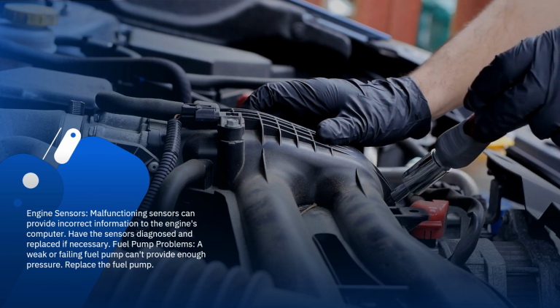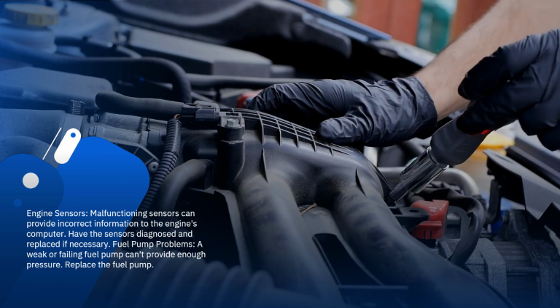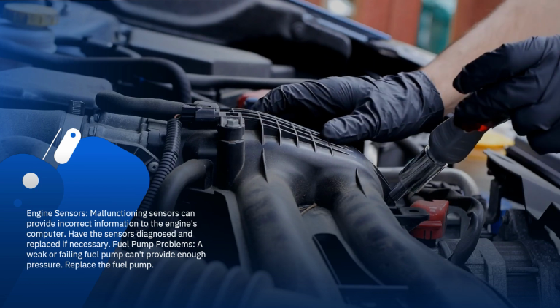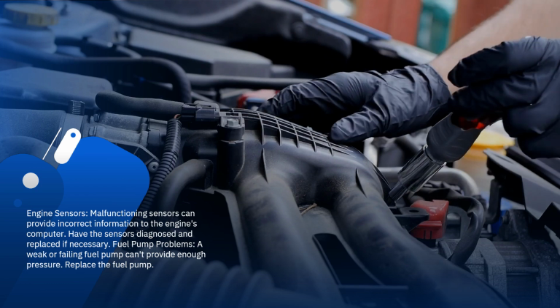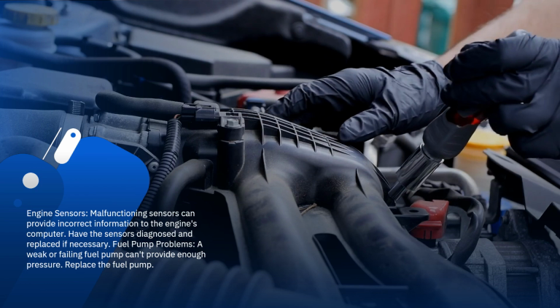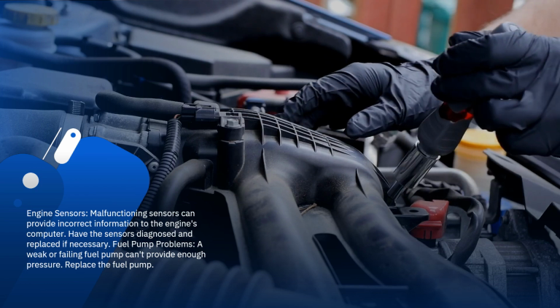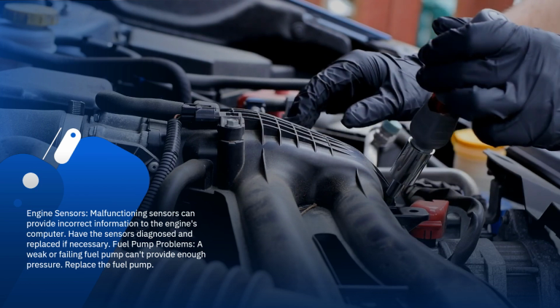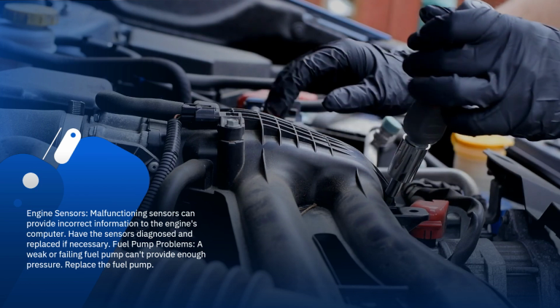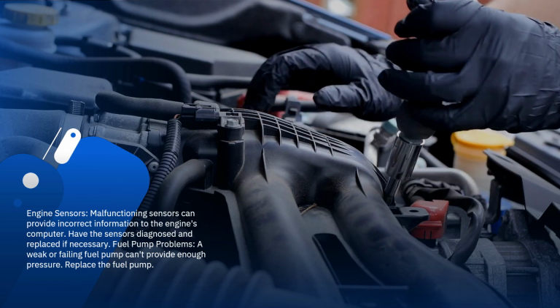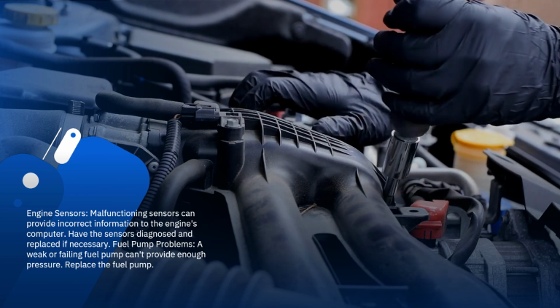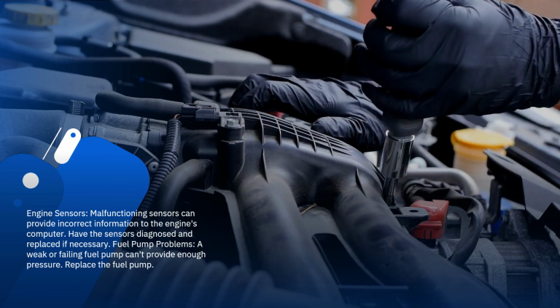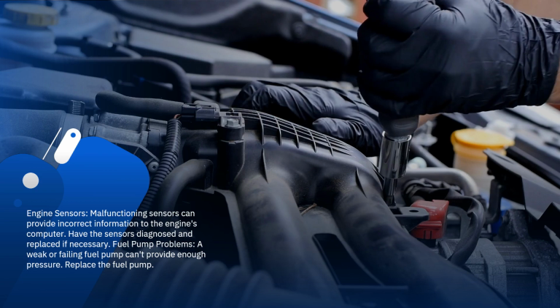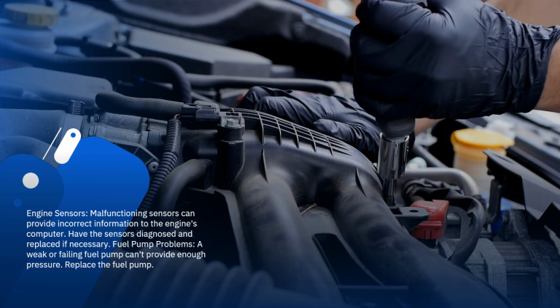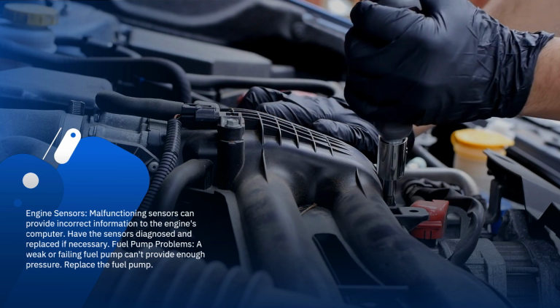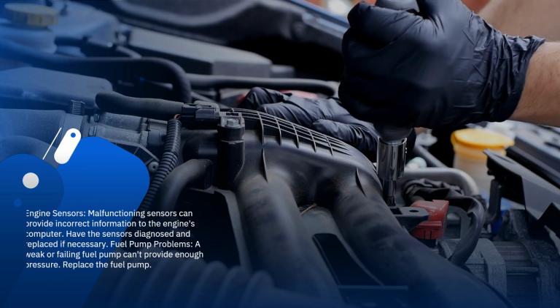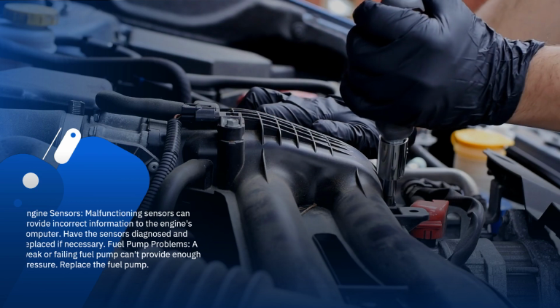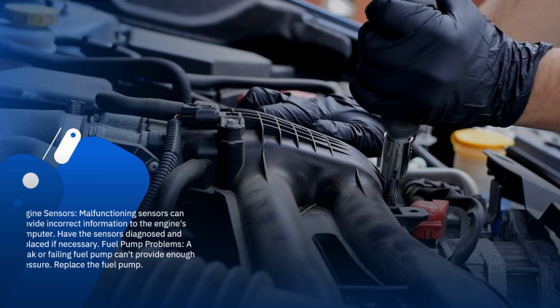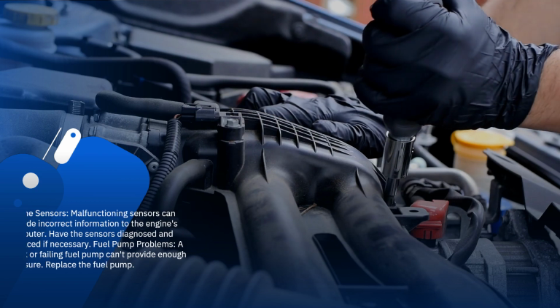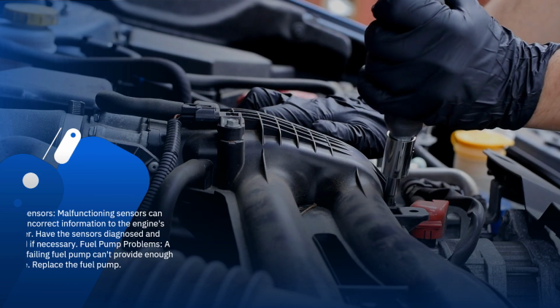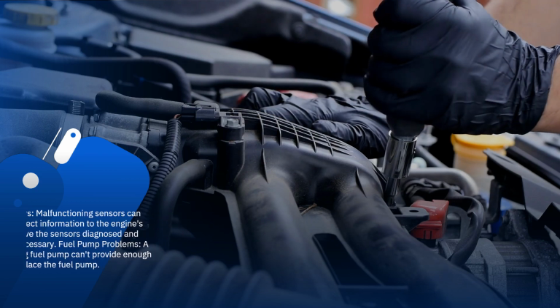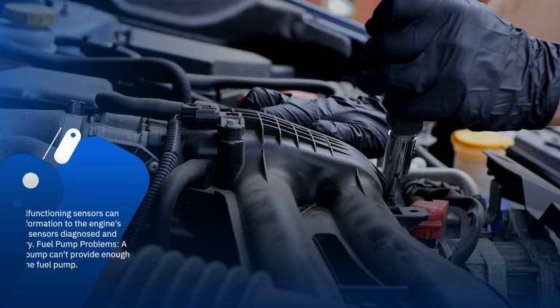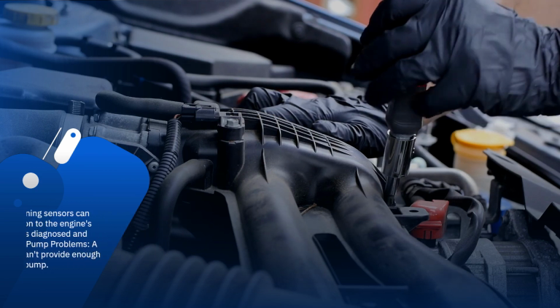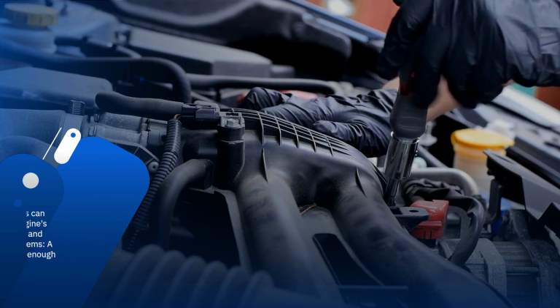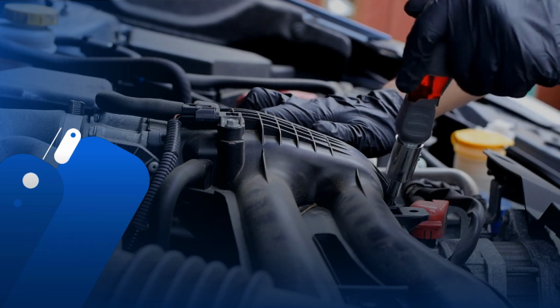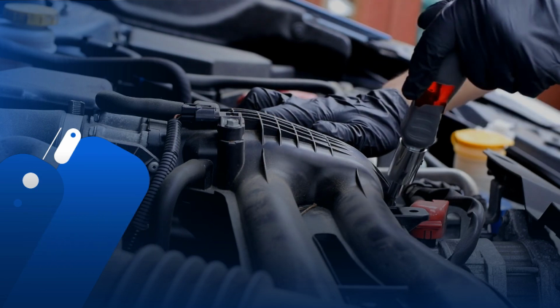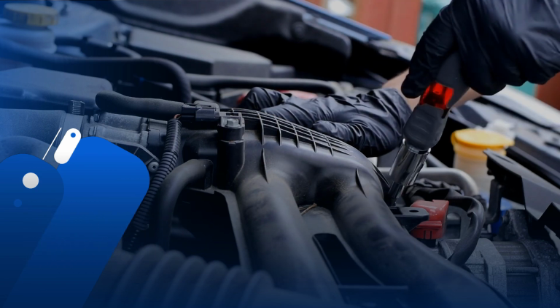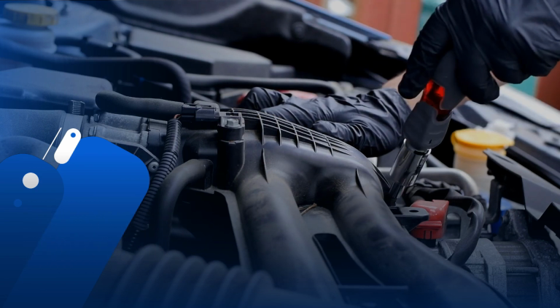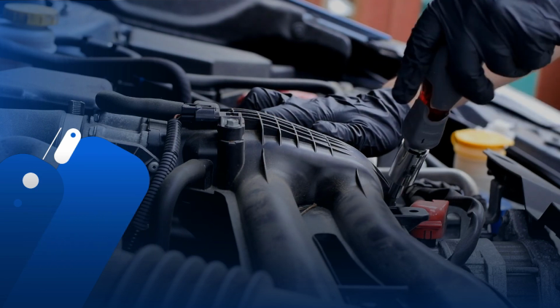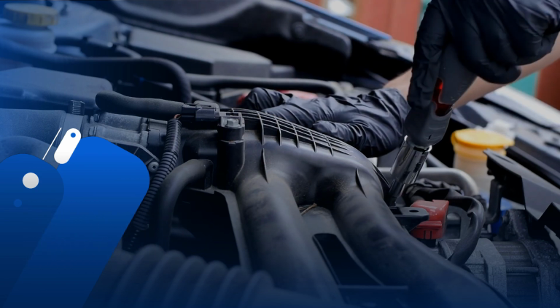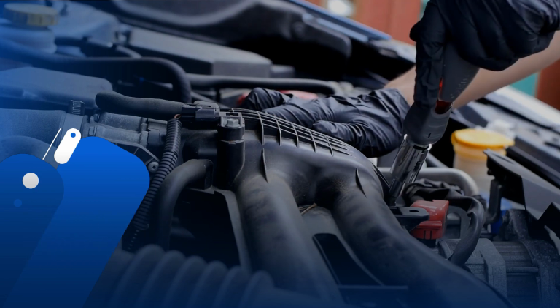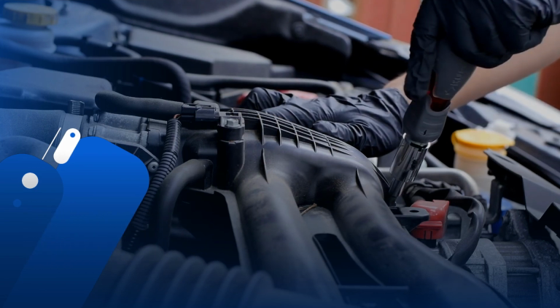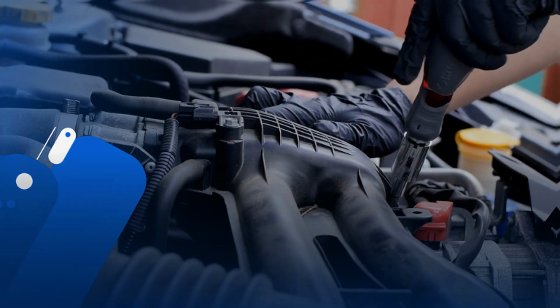Fuel pump problems: a weak or failing fuel pump can't provide enough pressure. Replace the fuel pump.